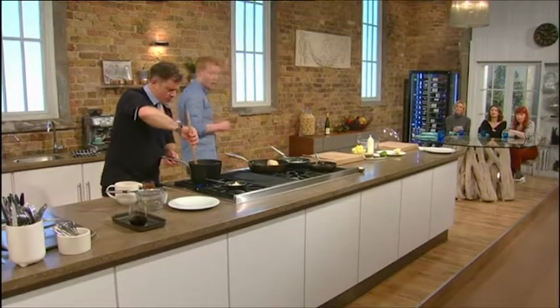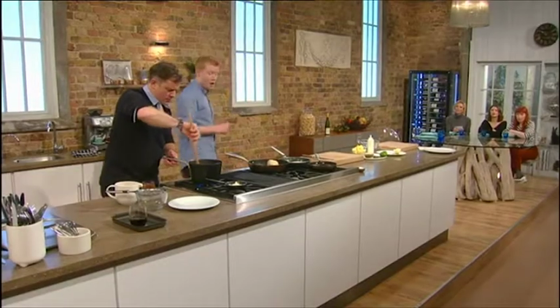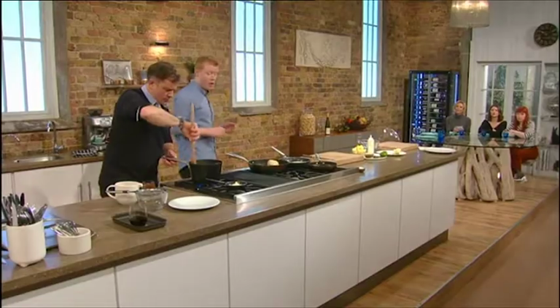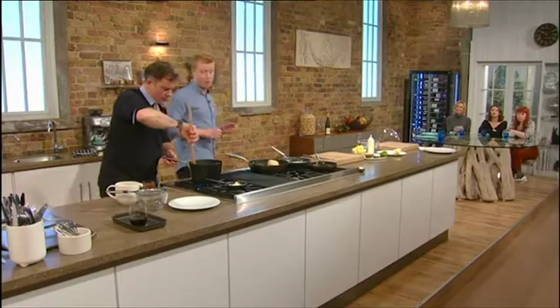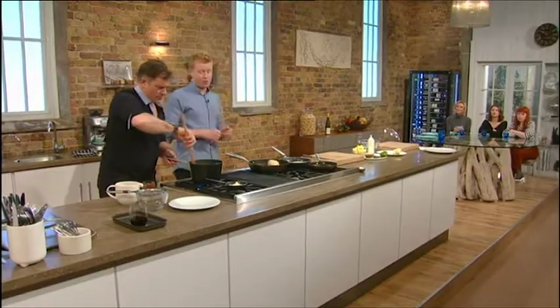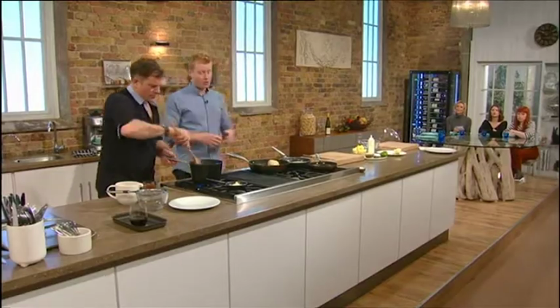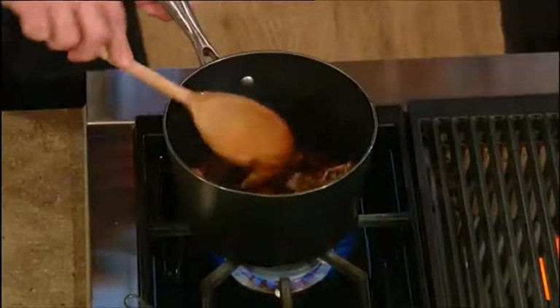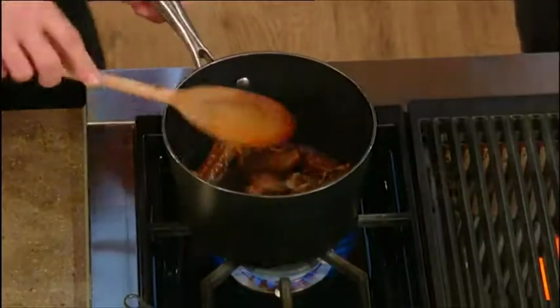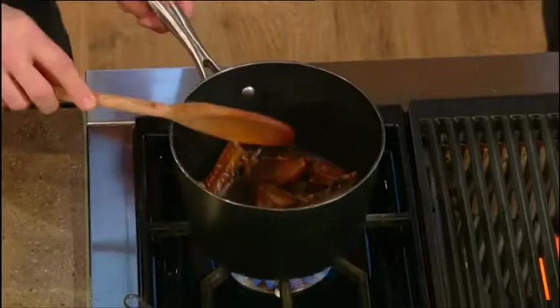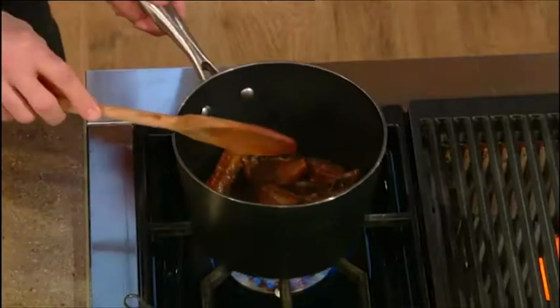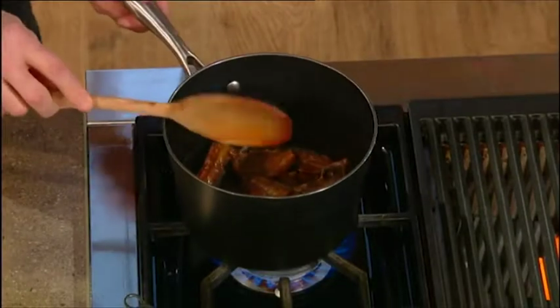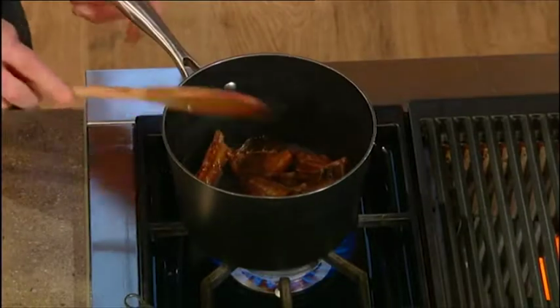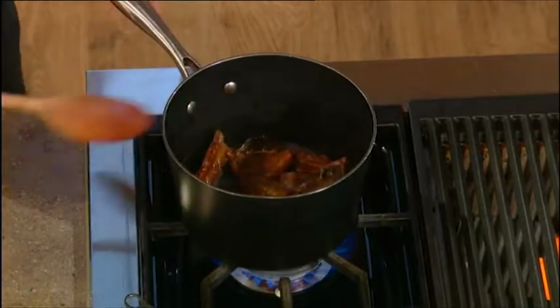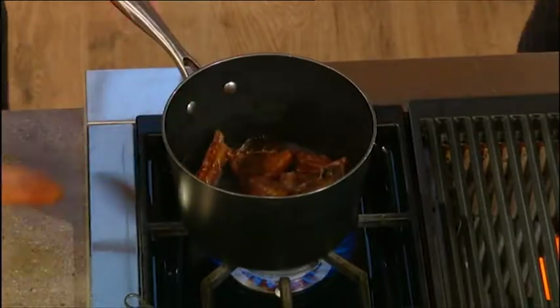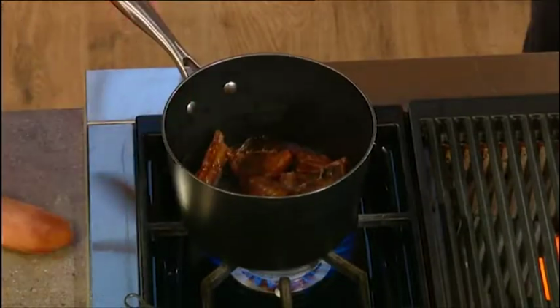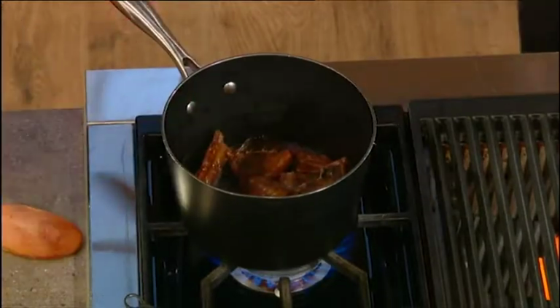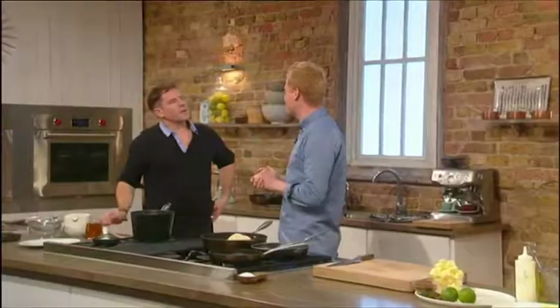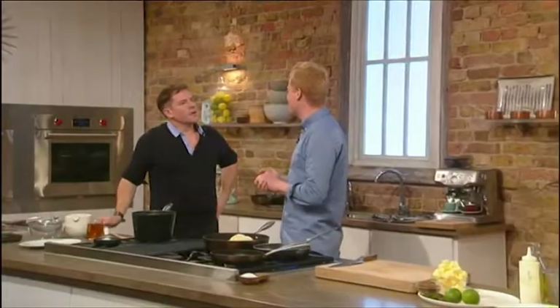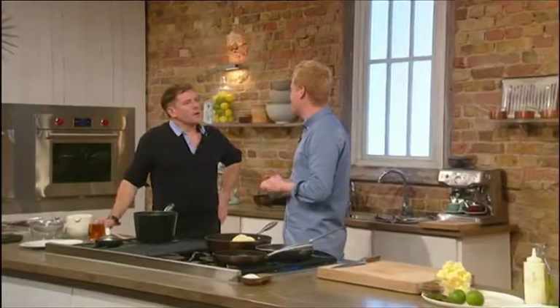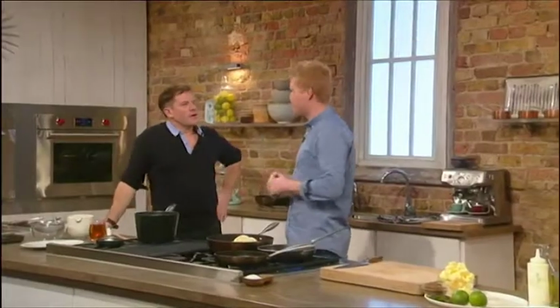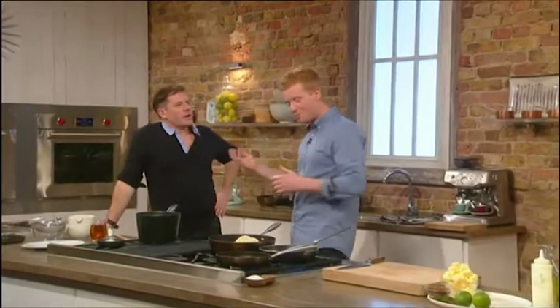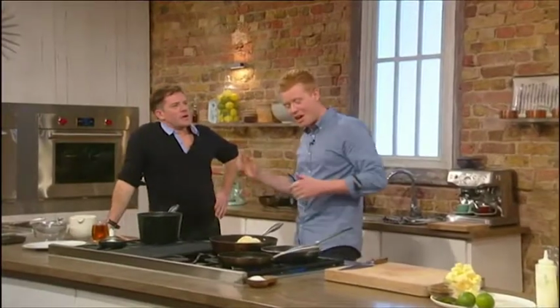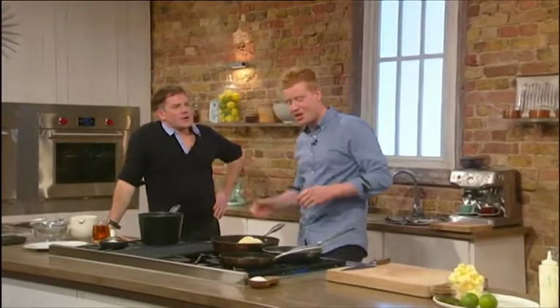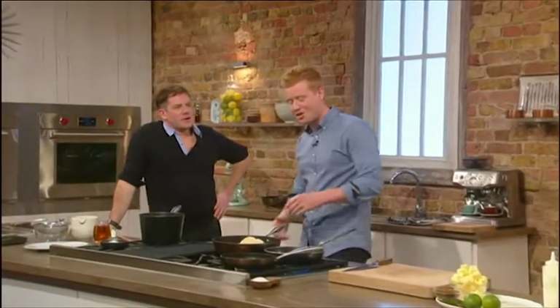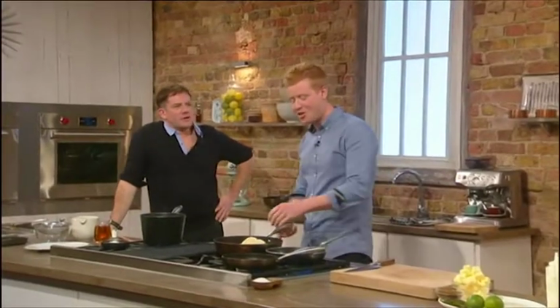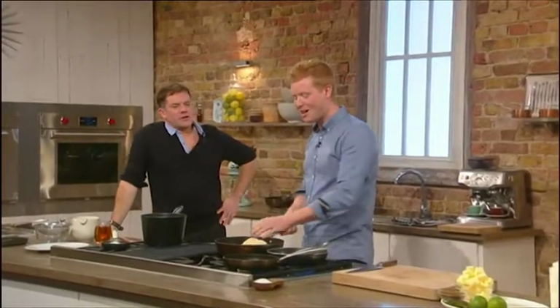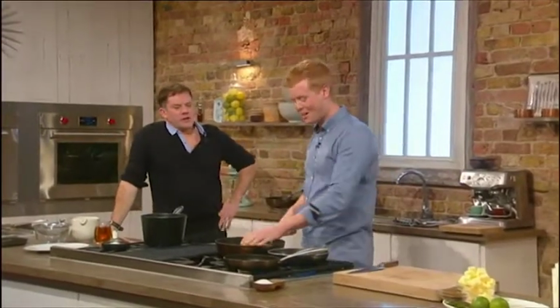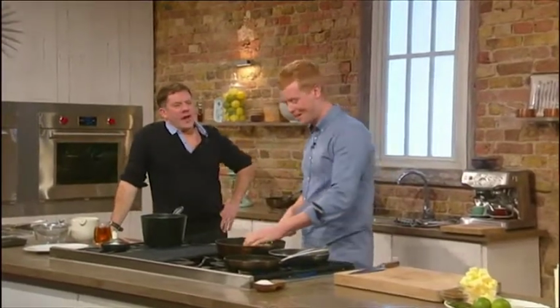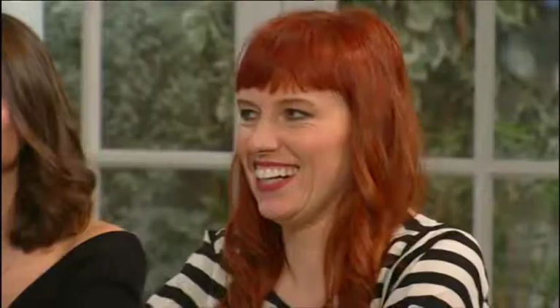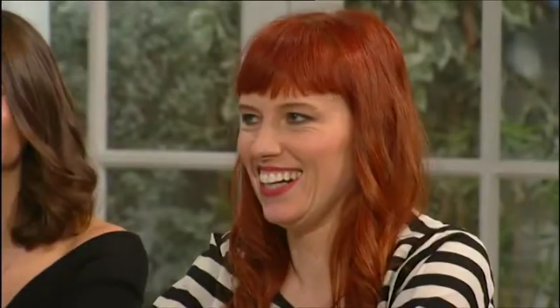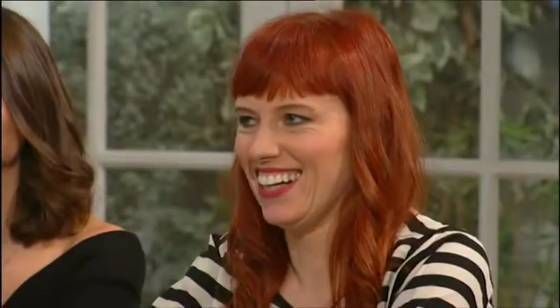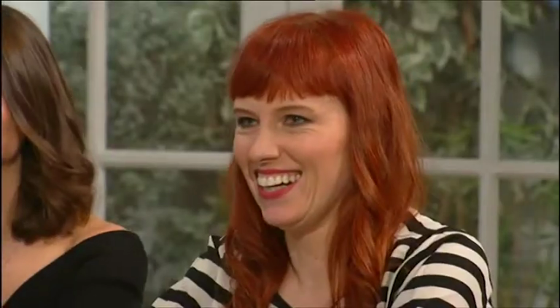Seeing as I'm over in London for Saturday Kitchen, I'd splash out on you, Matt. Yeah, thanks for that.